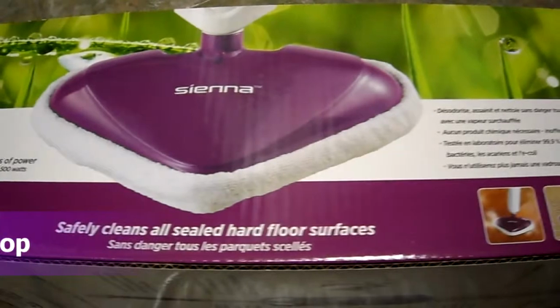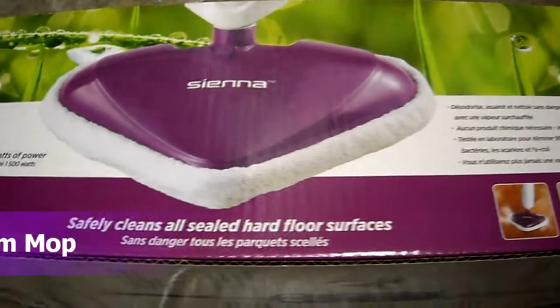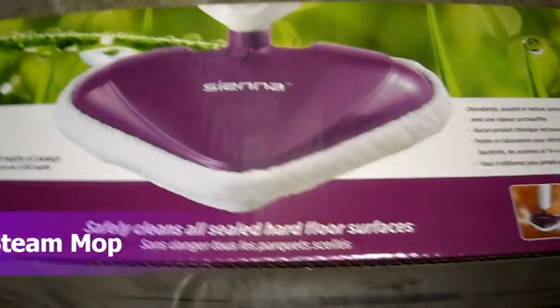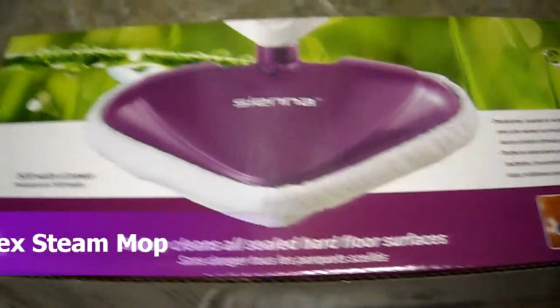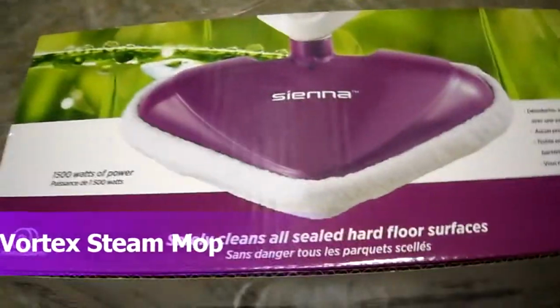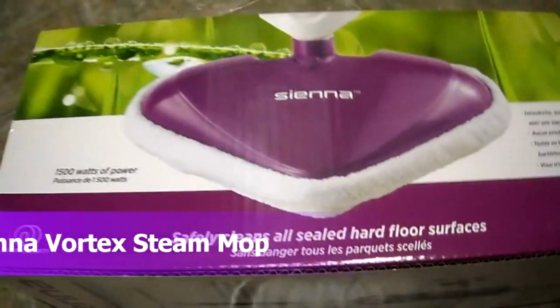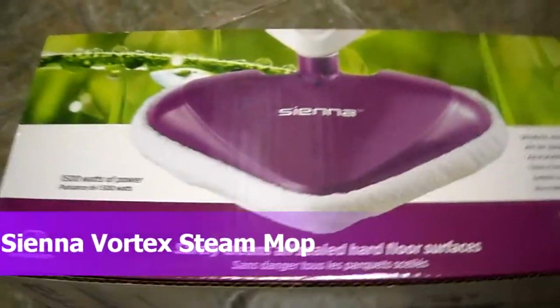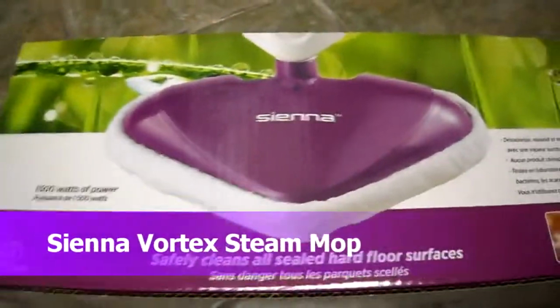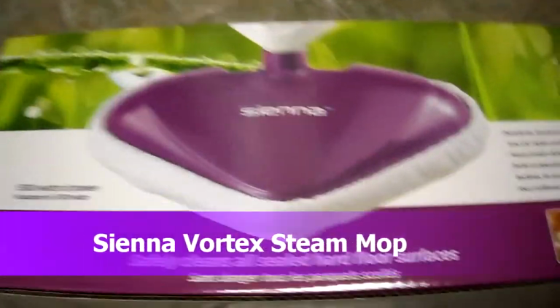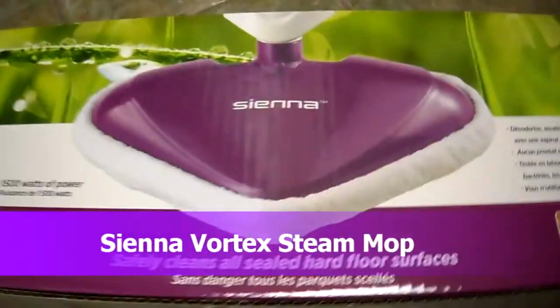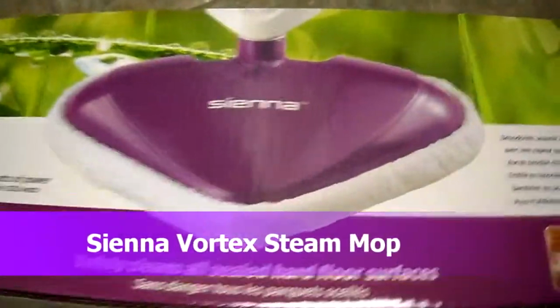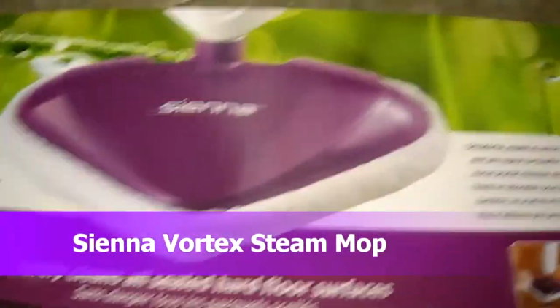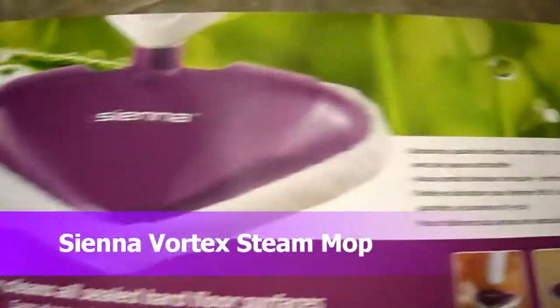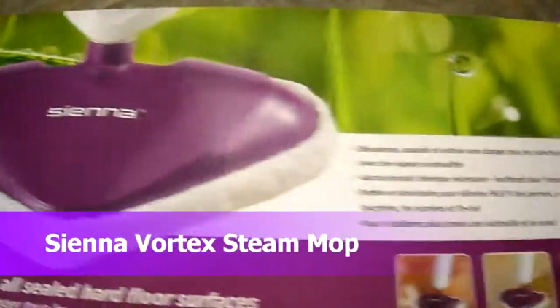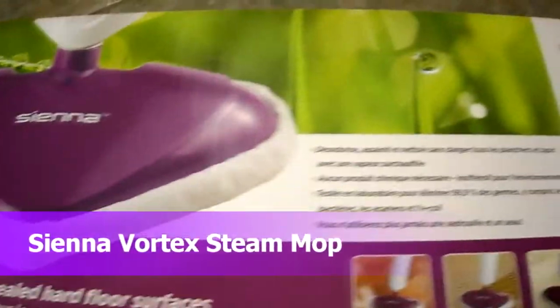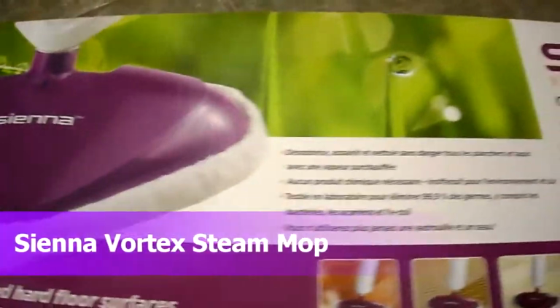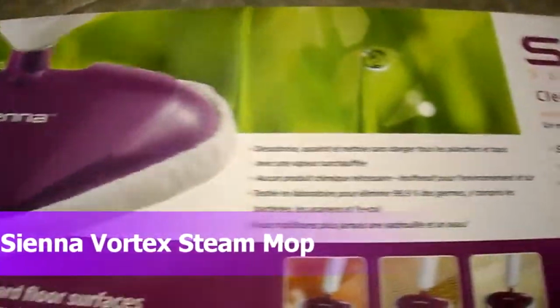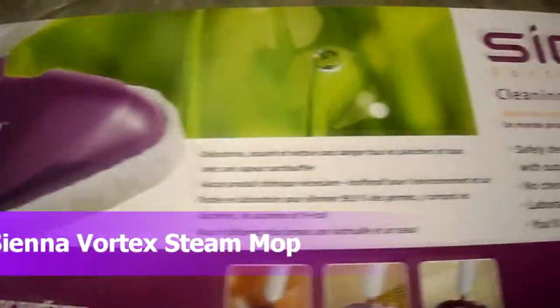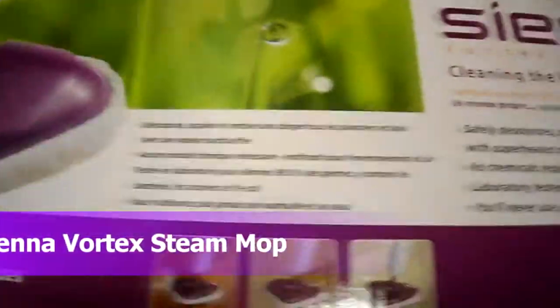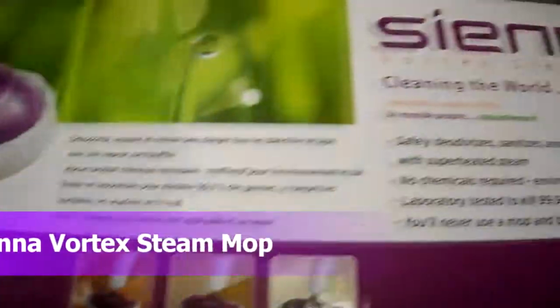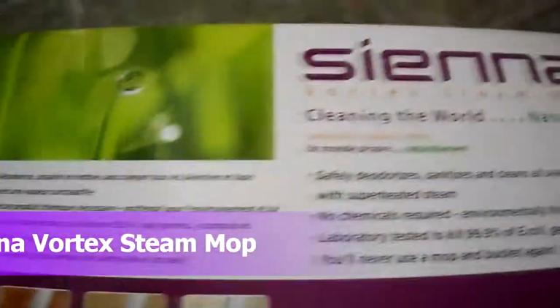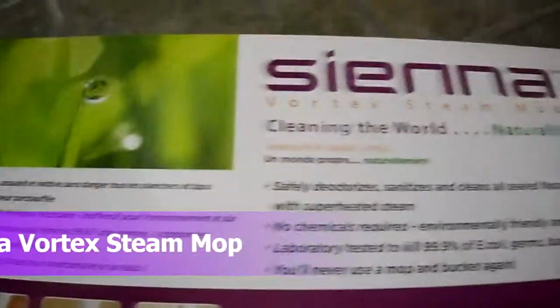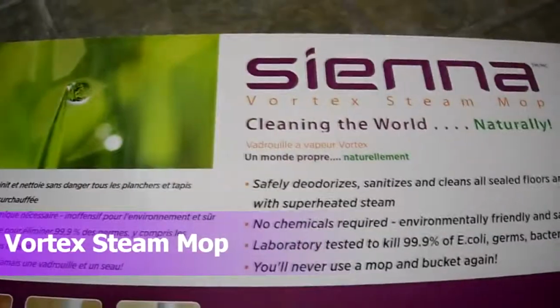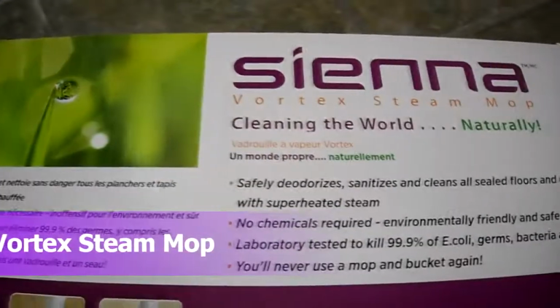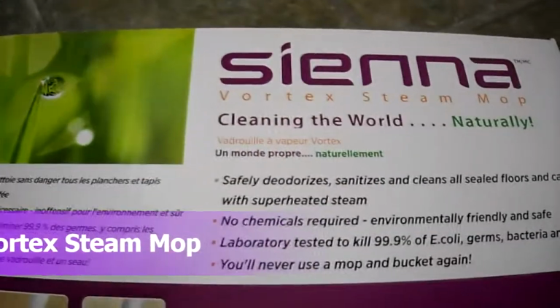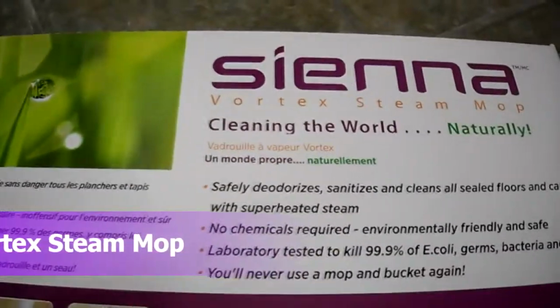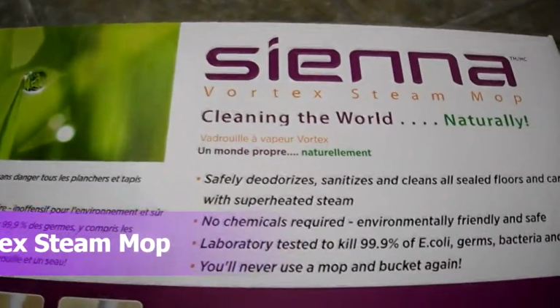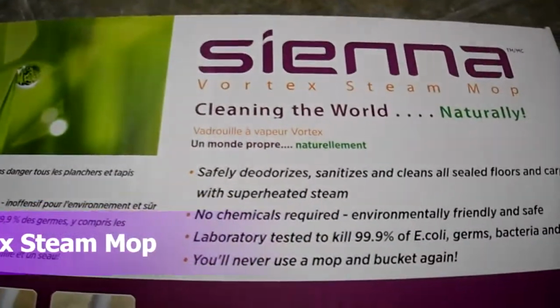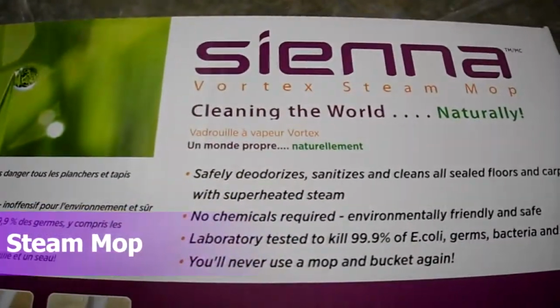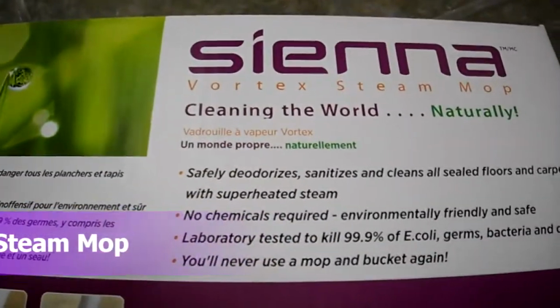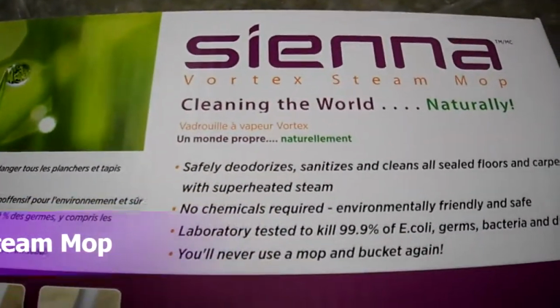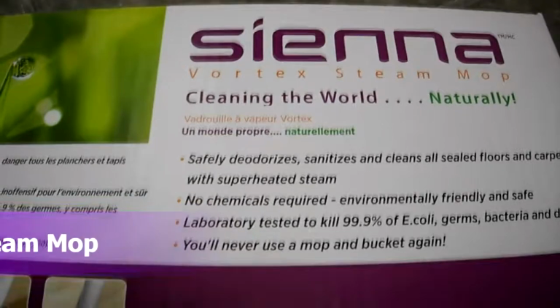Hey guys, today I am doing an unboxing of the Sienna Vortex D-Mop.